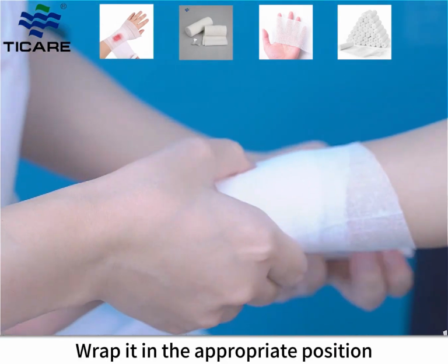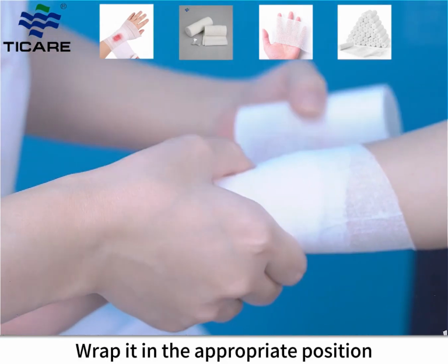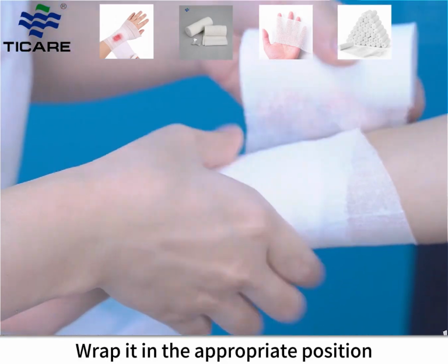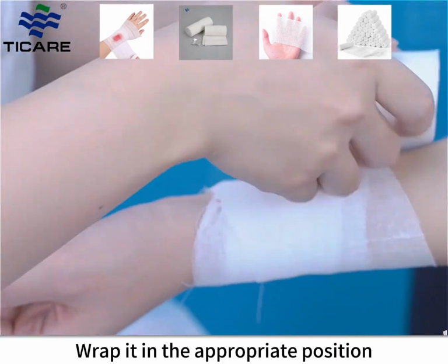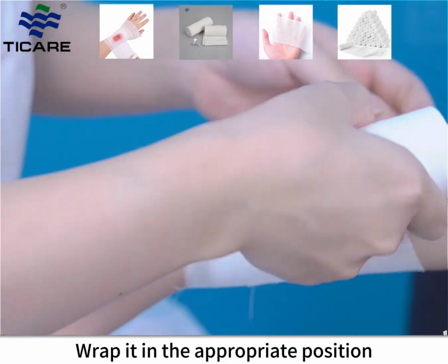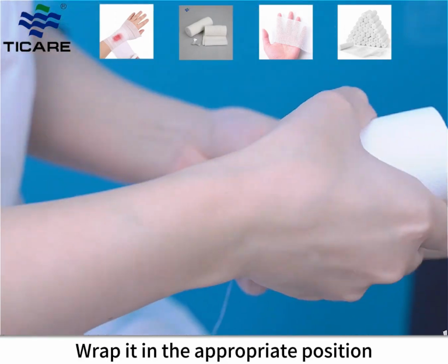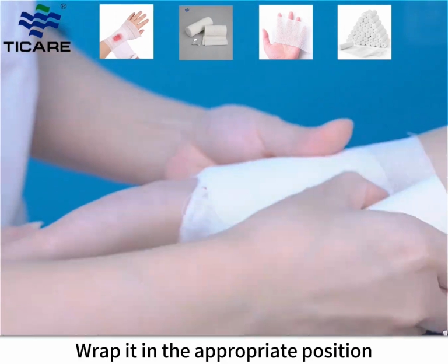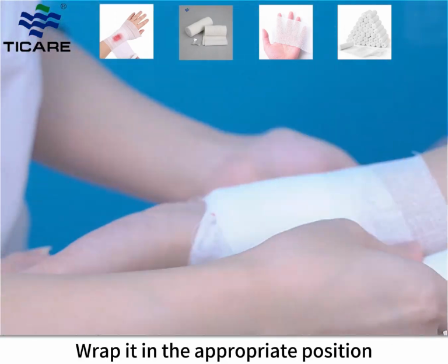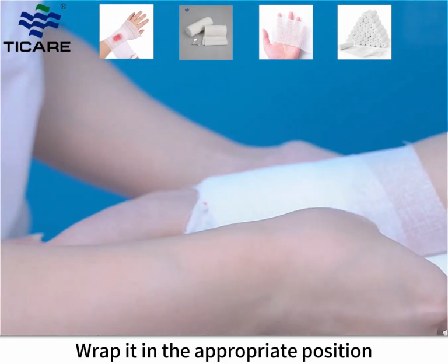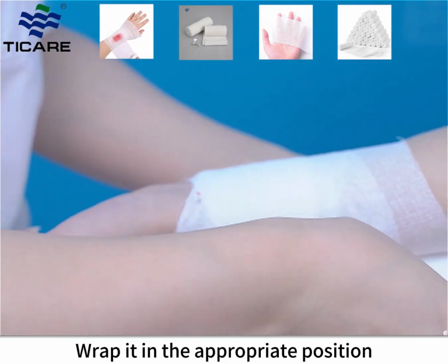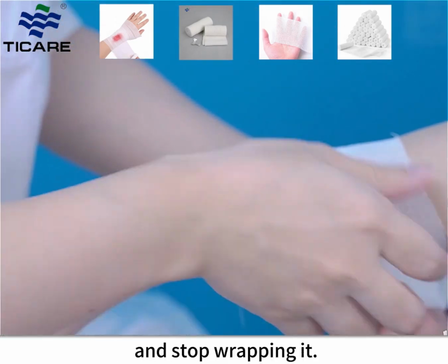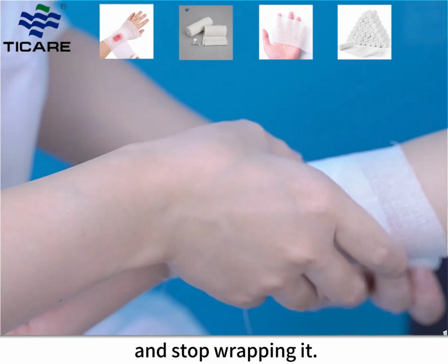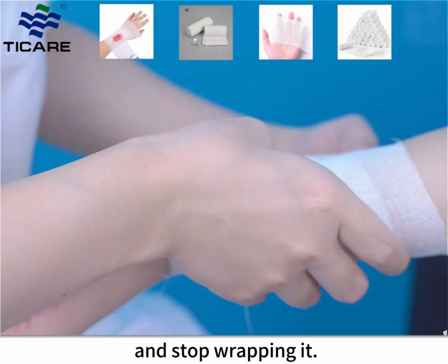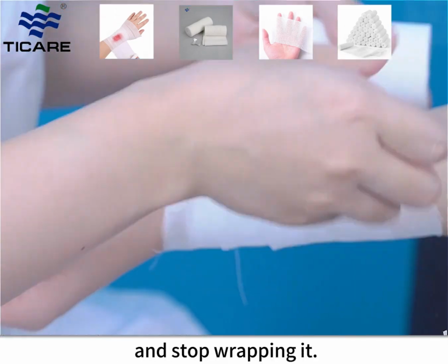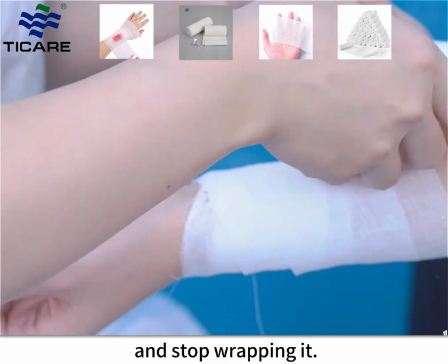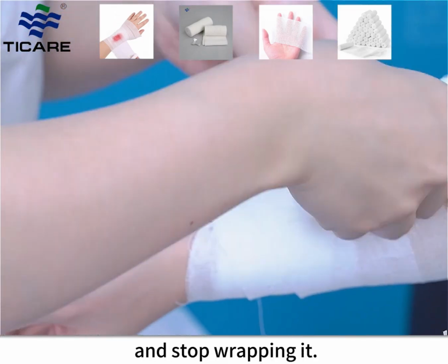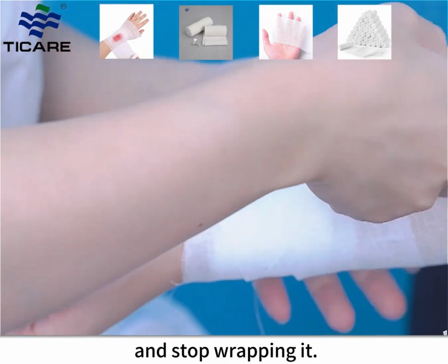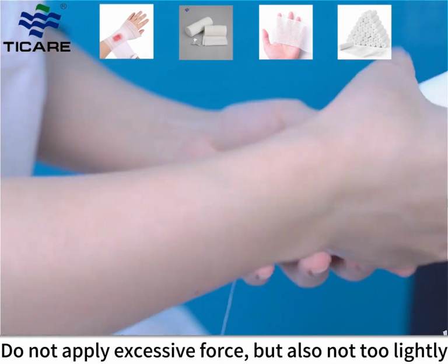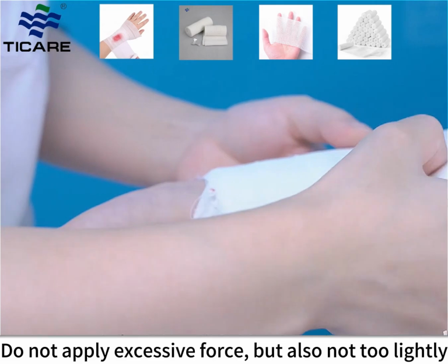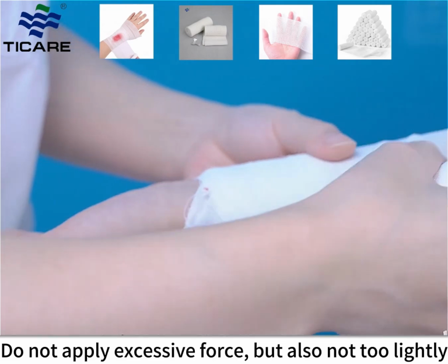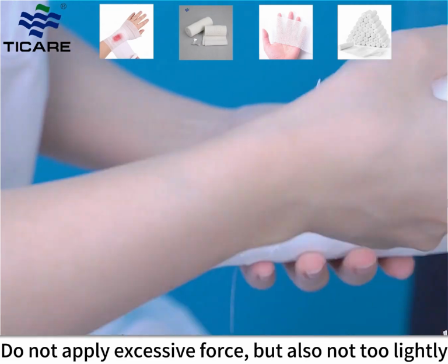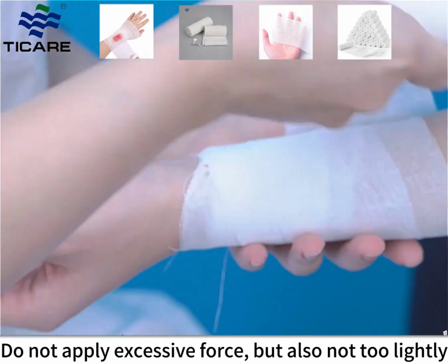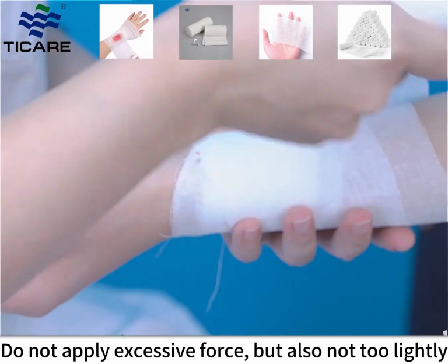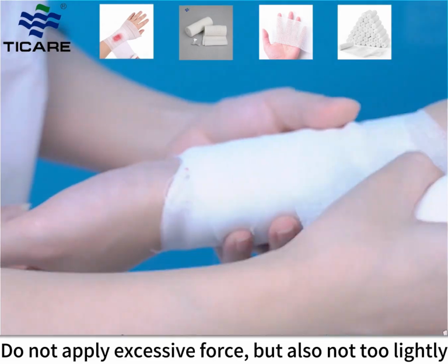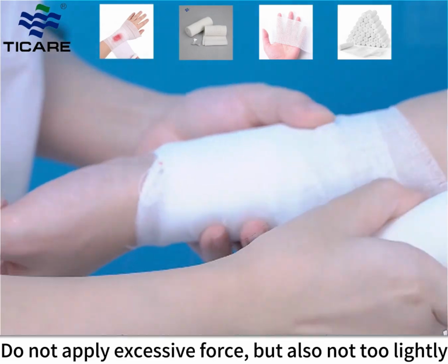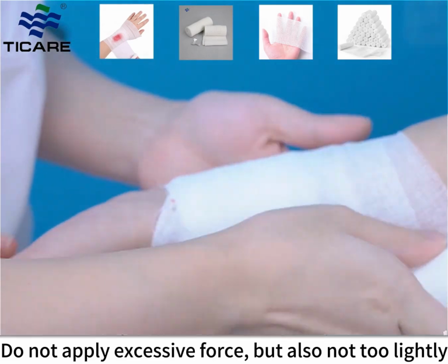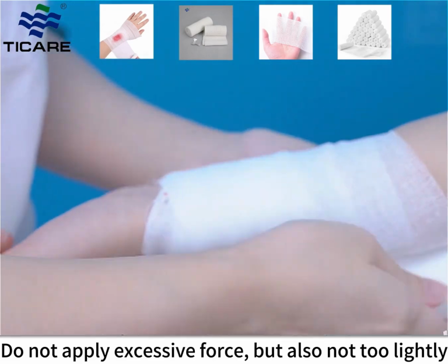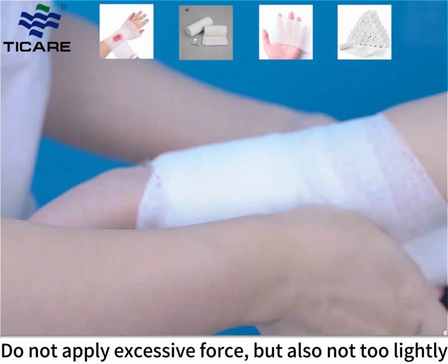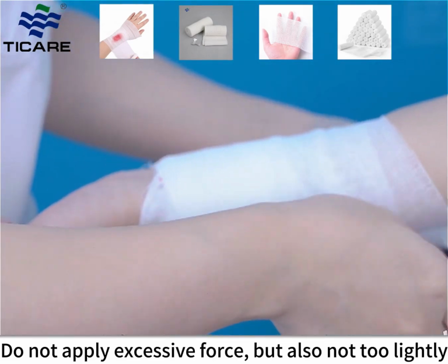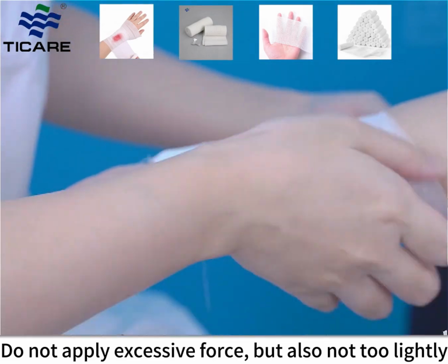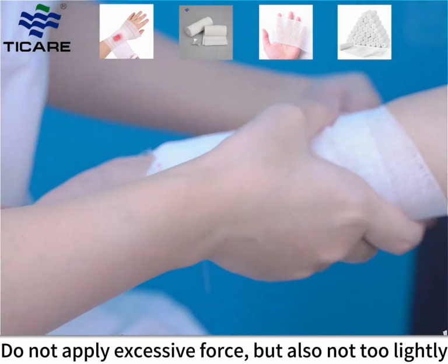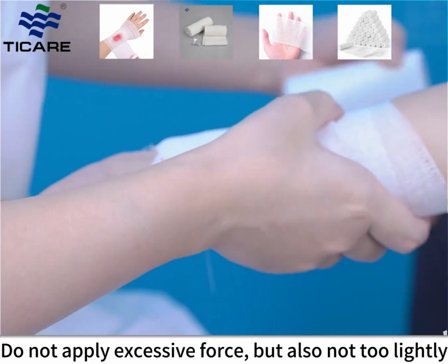Wrap it in the appropriate position and stop wrapping. Do not apply excessive force, but also not too lightly.